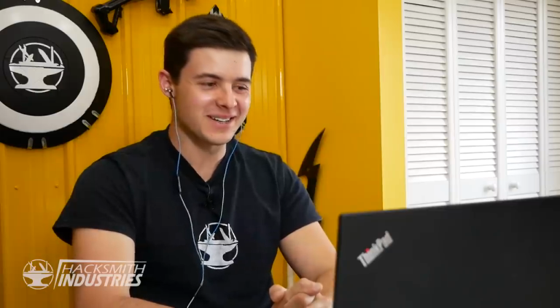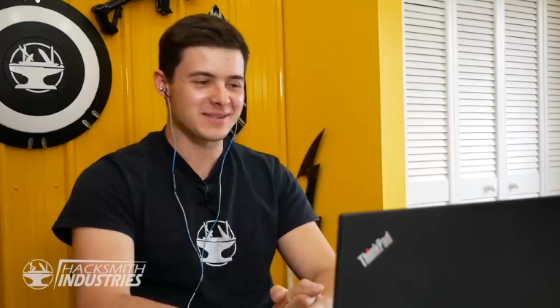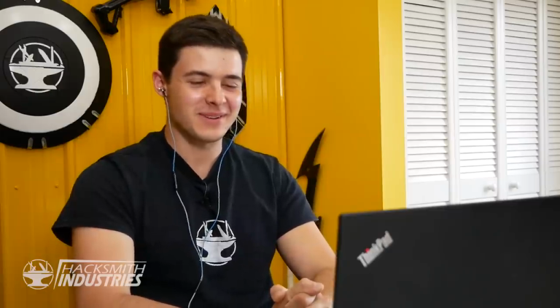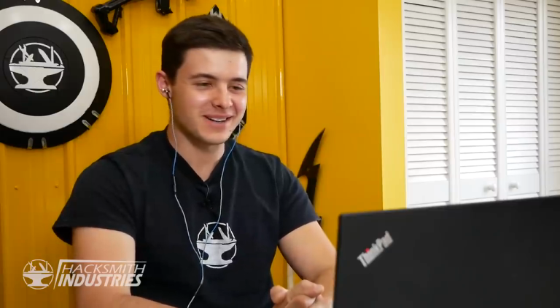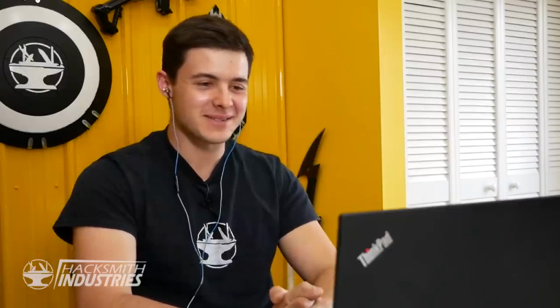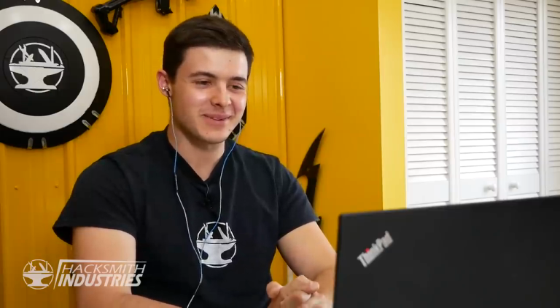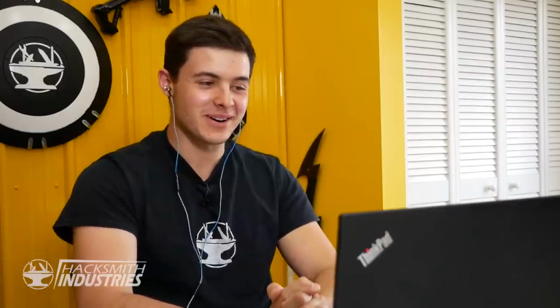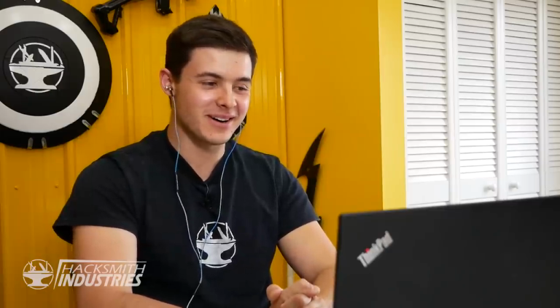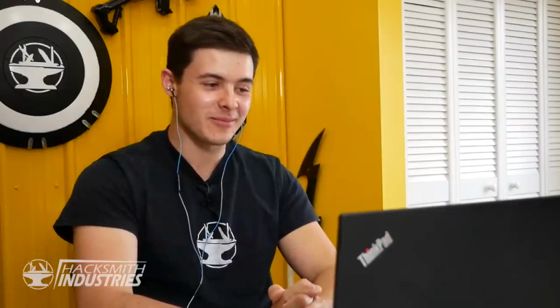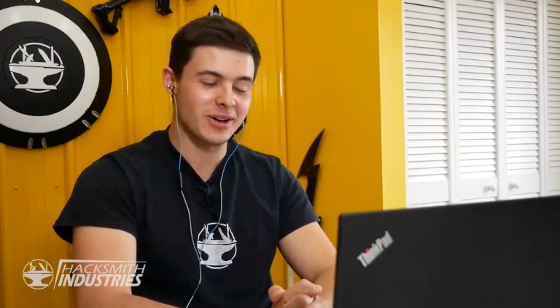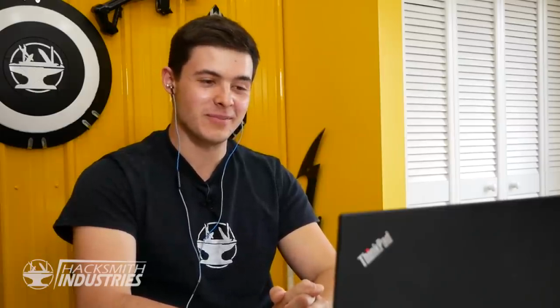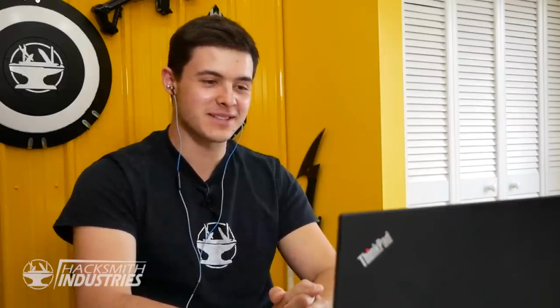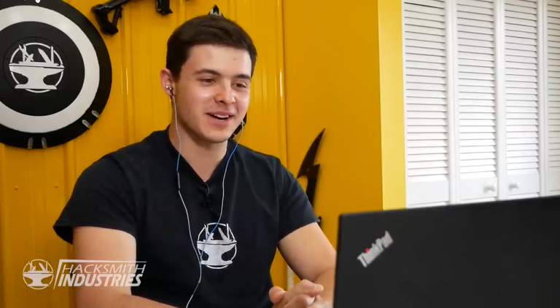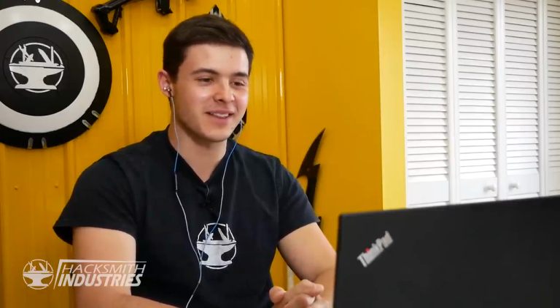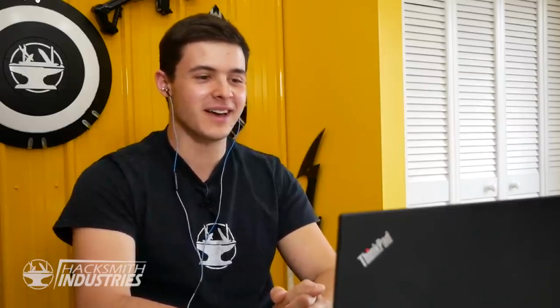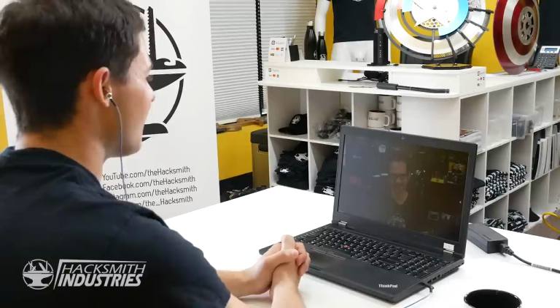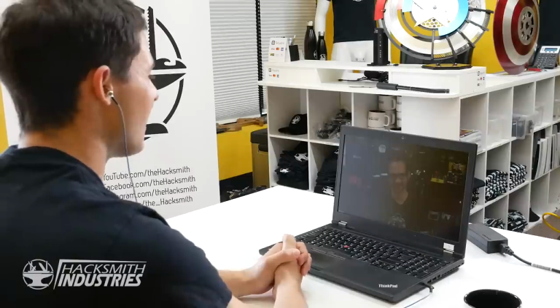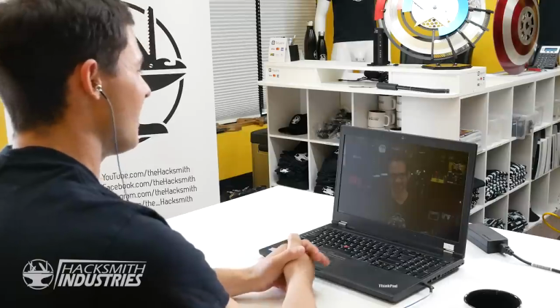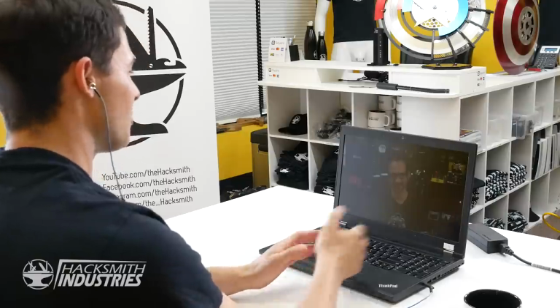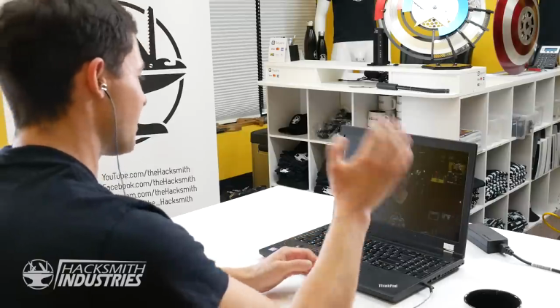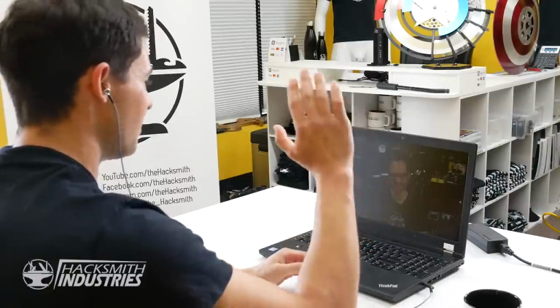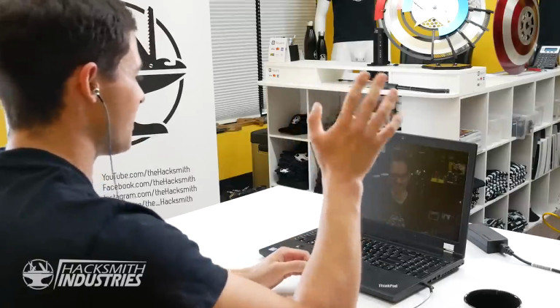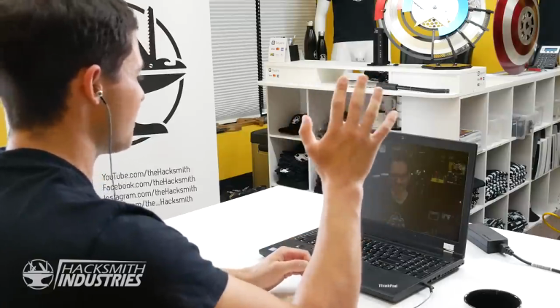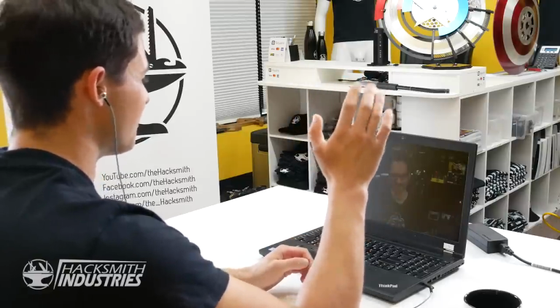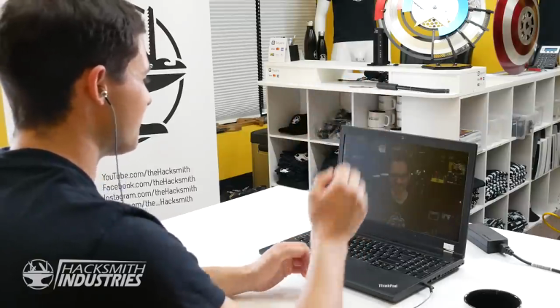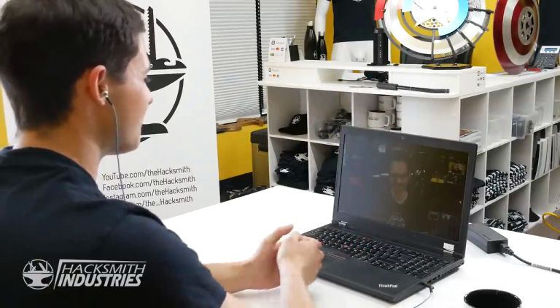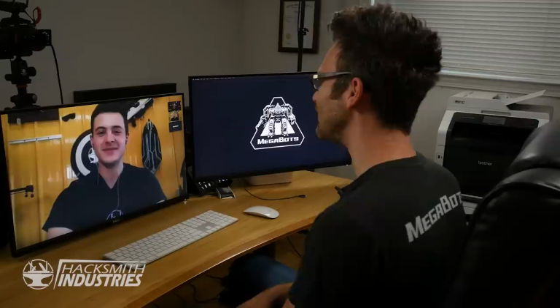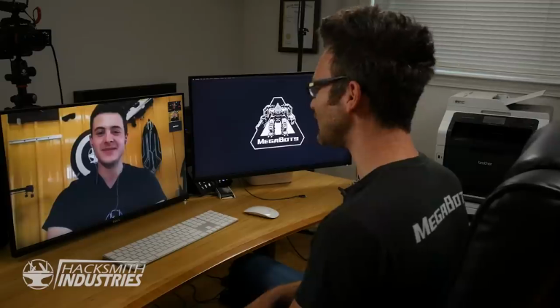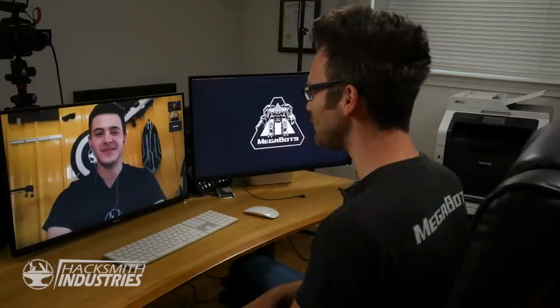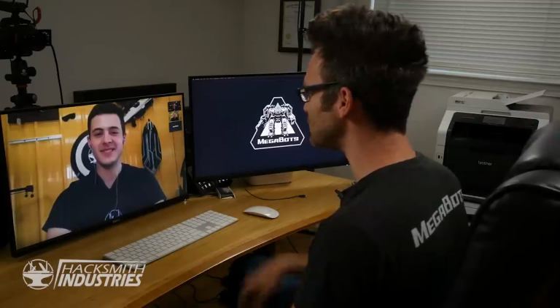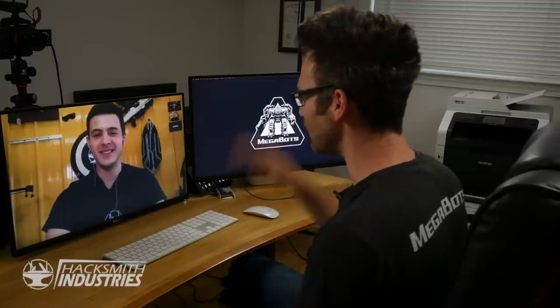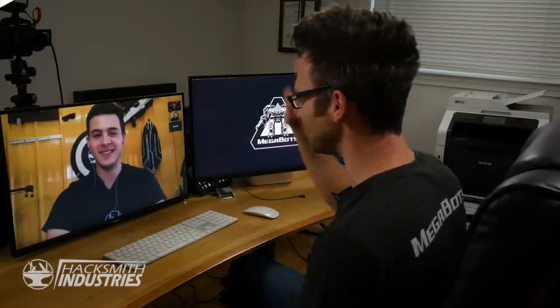Awesome. All right, best of luck on that and hope to talk to you again soon. Thanks a bunch, Bogdan.